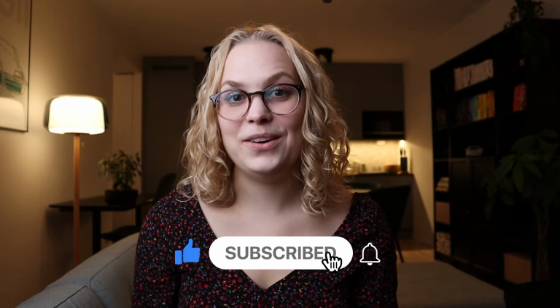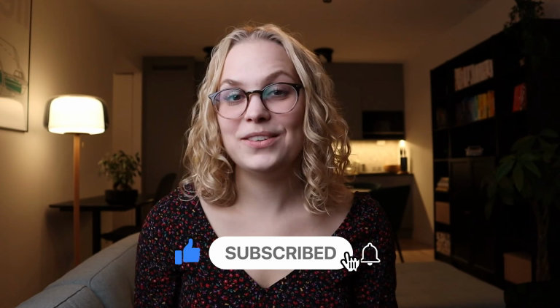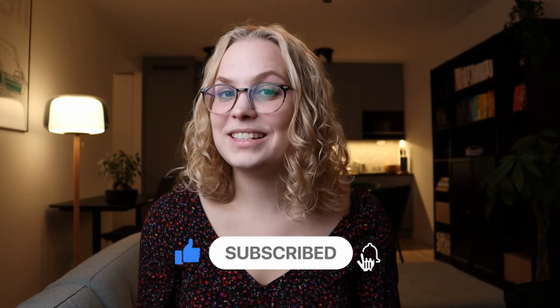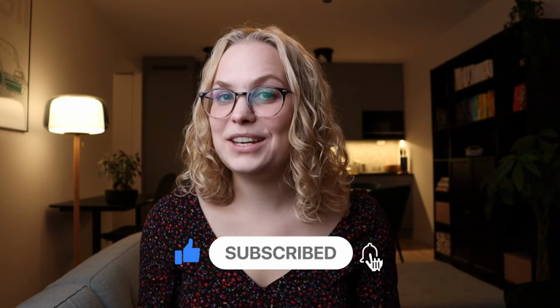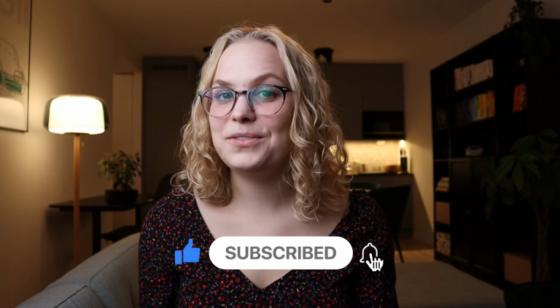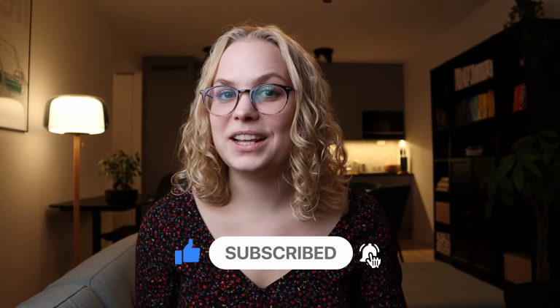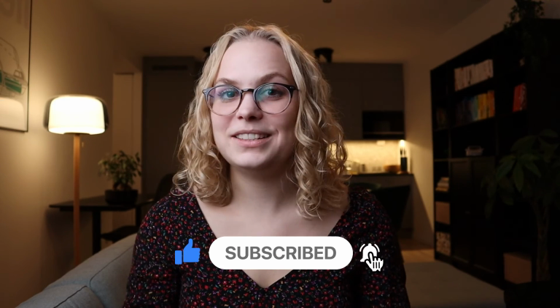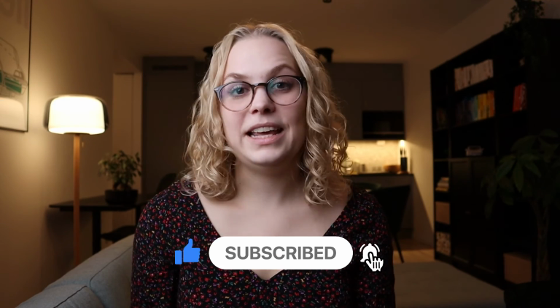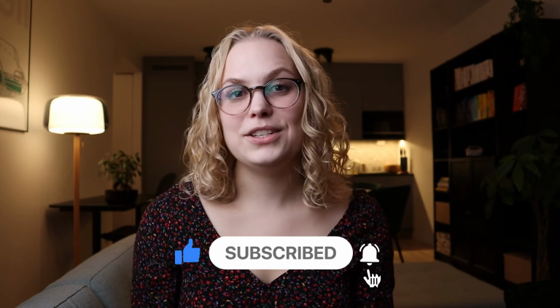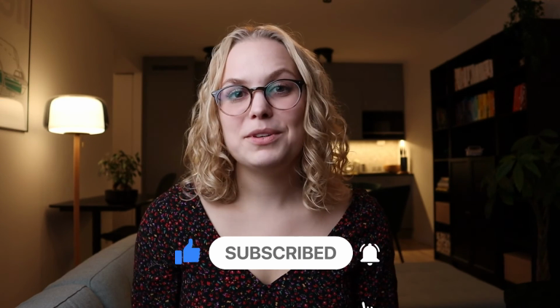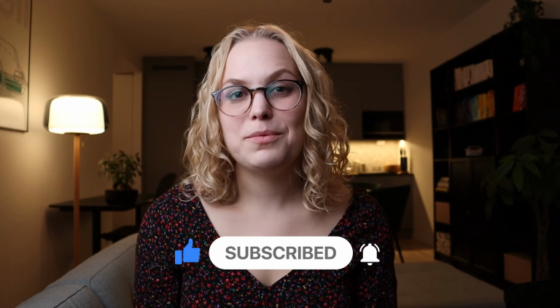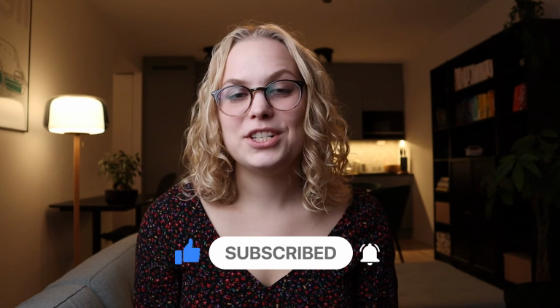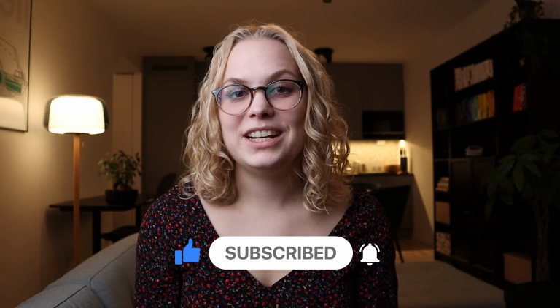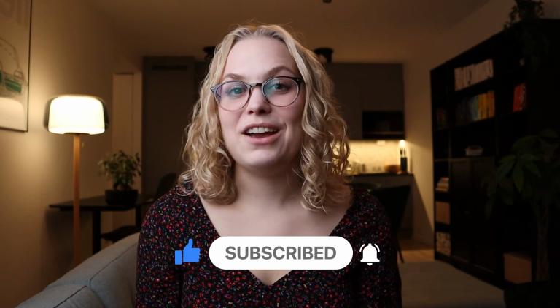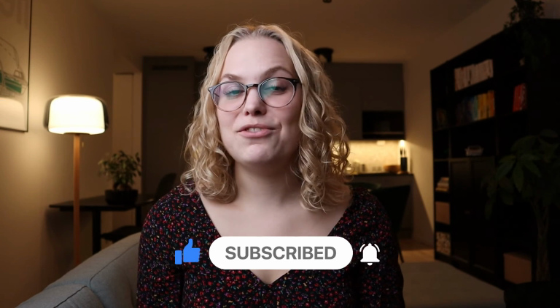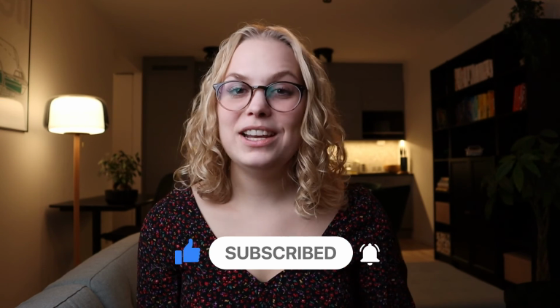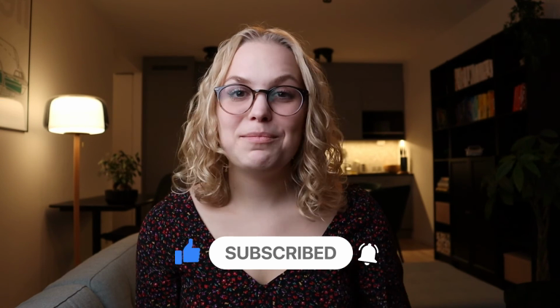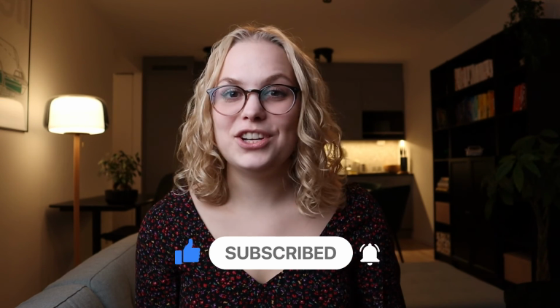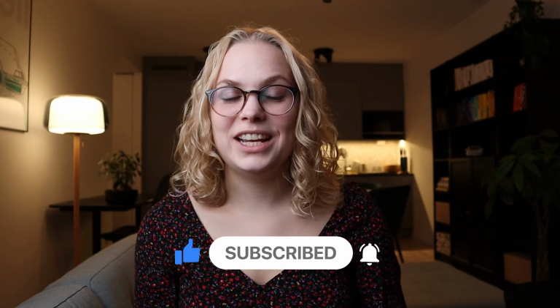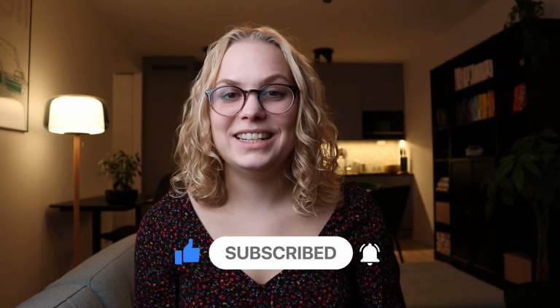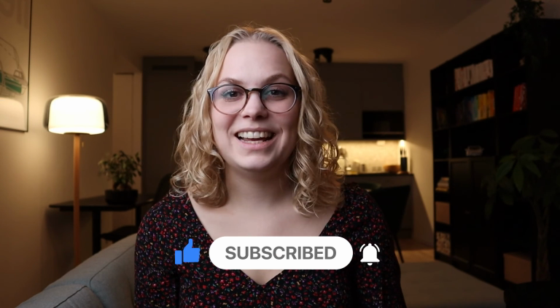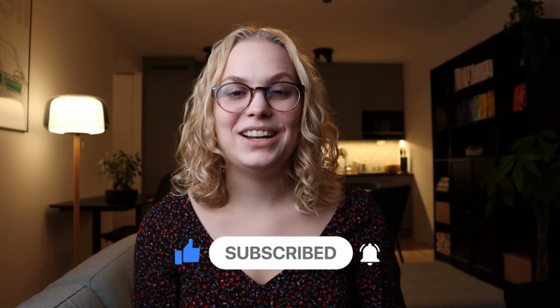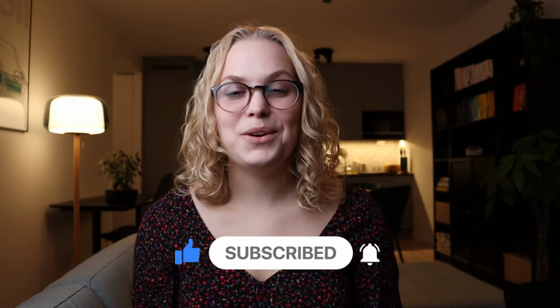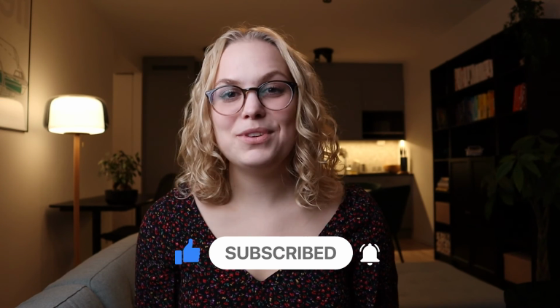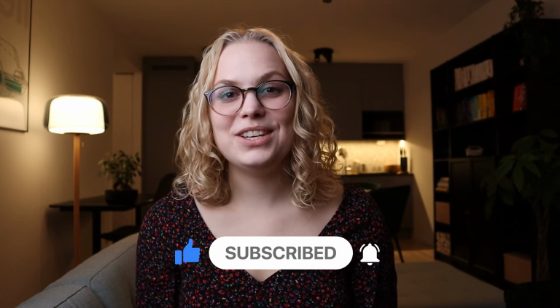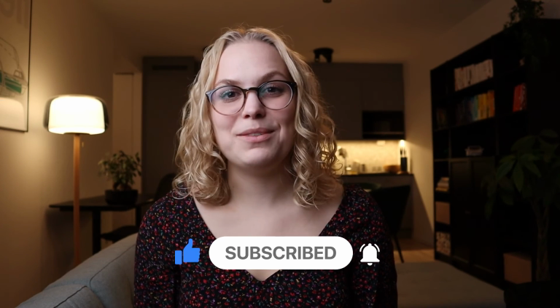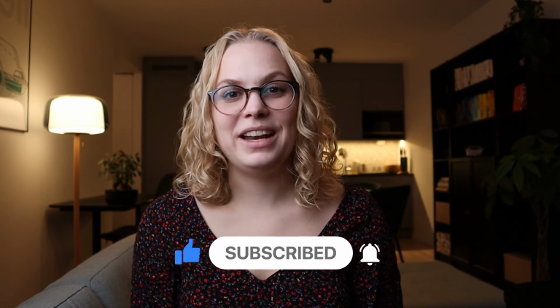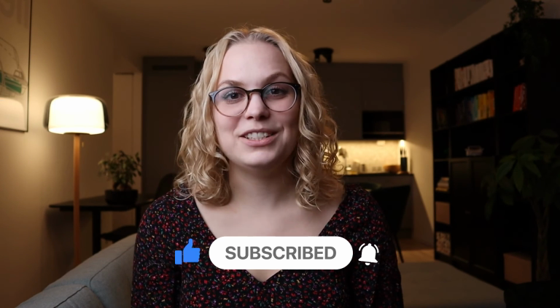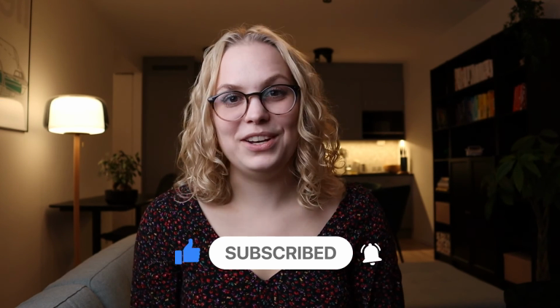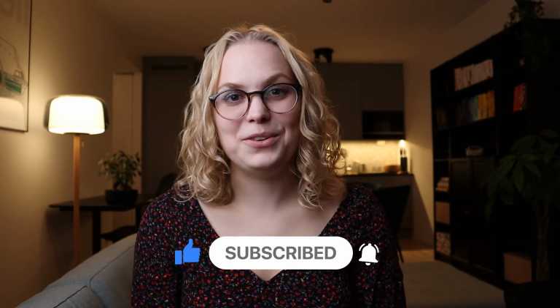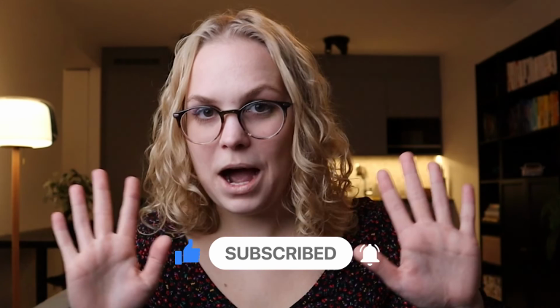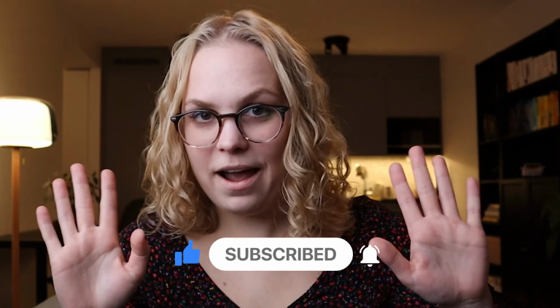I'll make sure to film the whole process of me coding my own website, so stay tuned for that. Thank you so much for watching — I really appreciate it. I hope to see you in my next video. Bye.